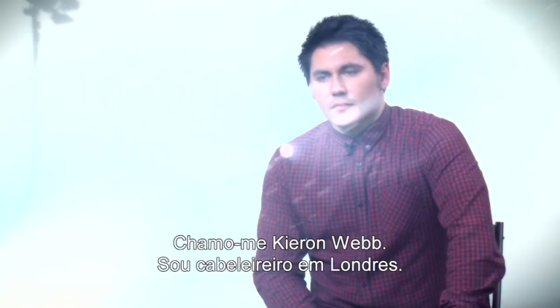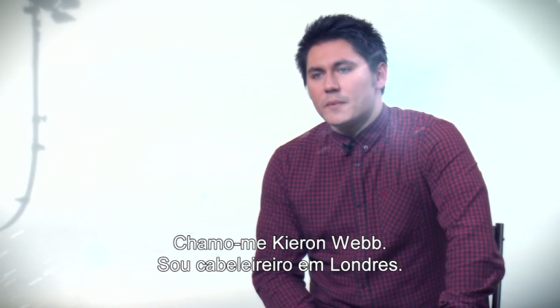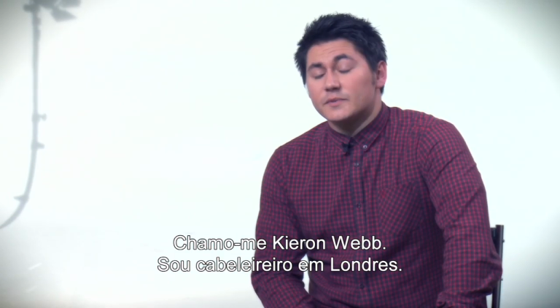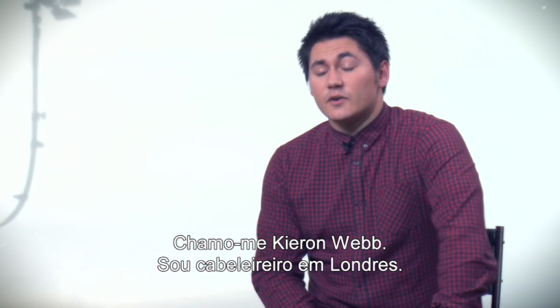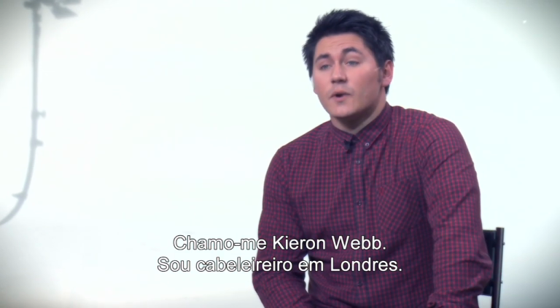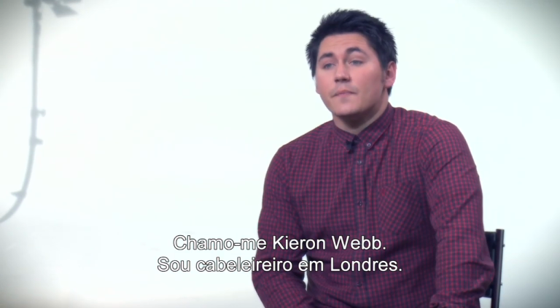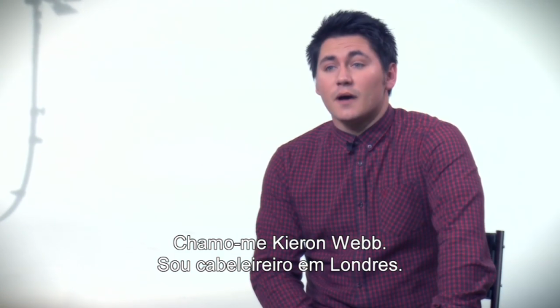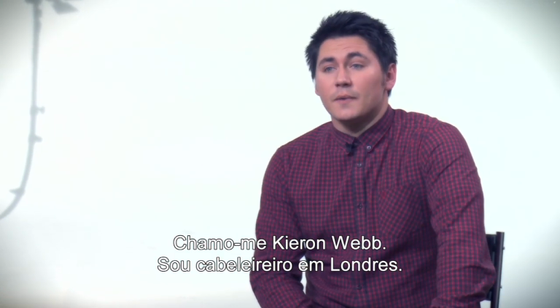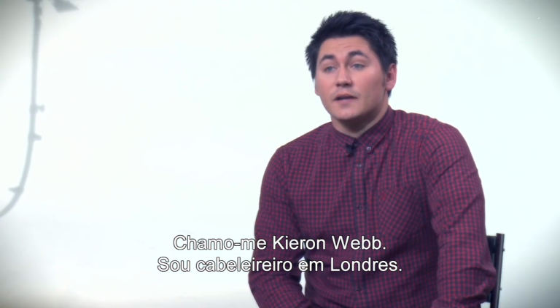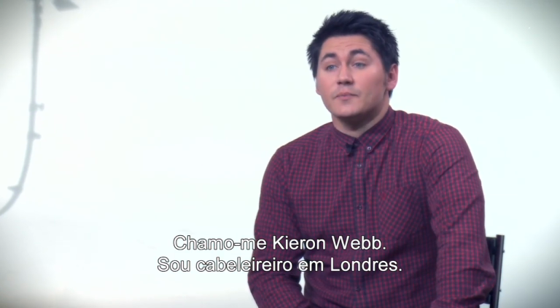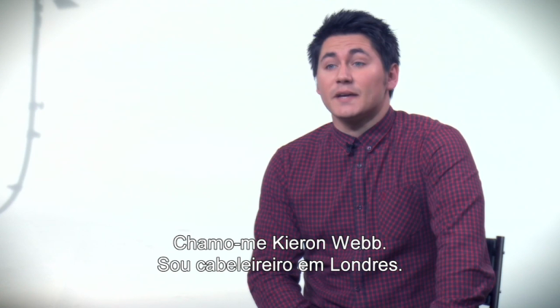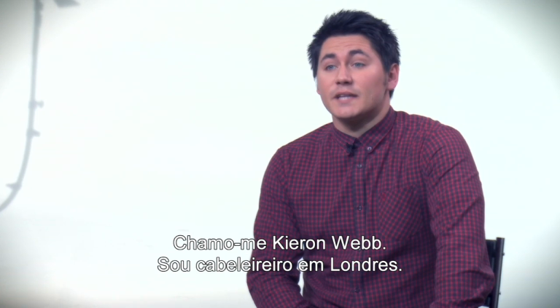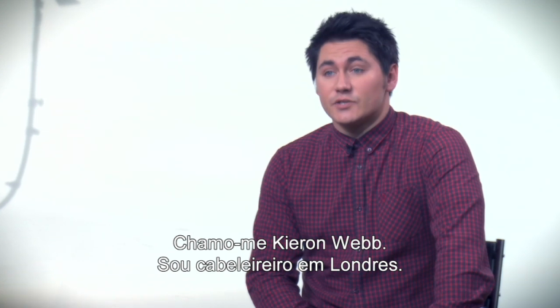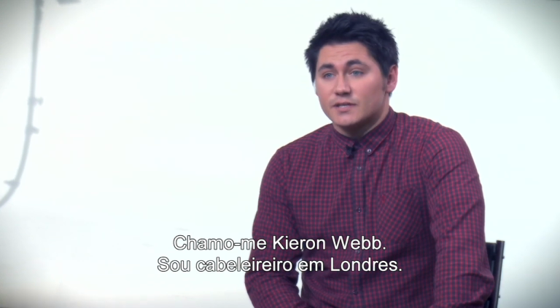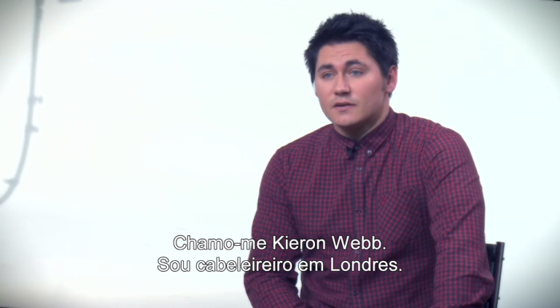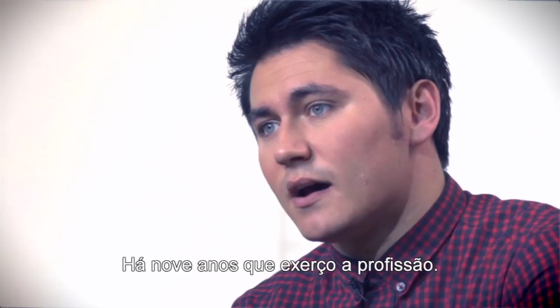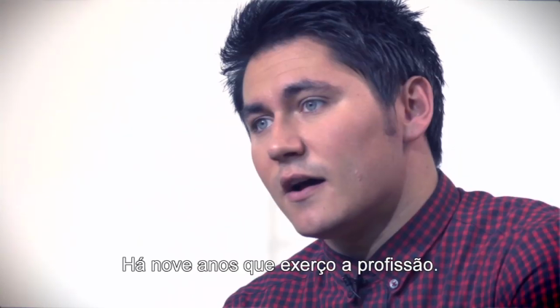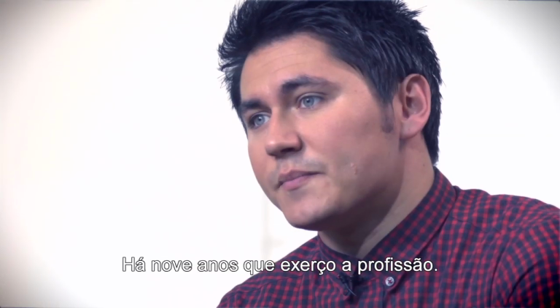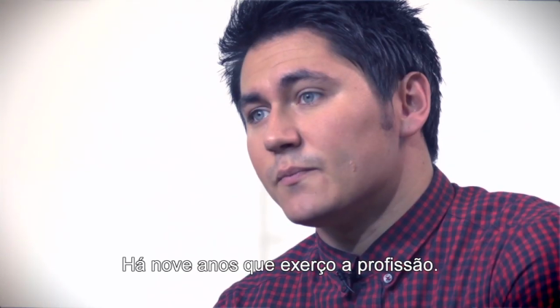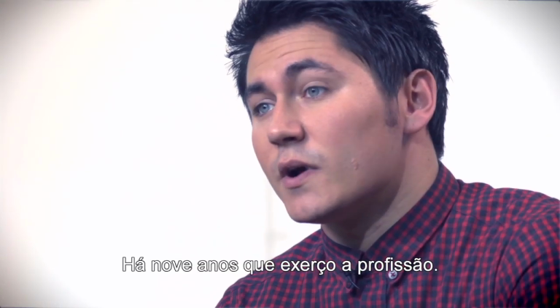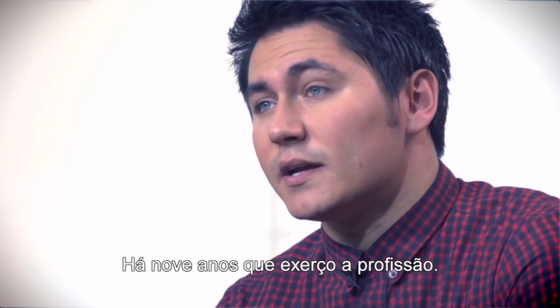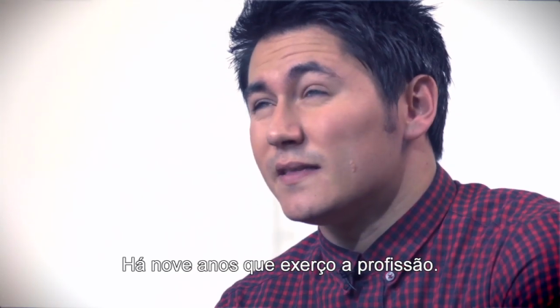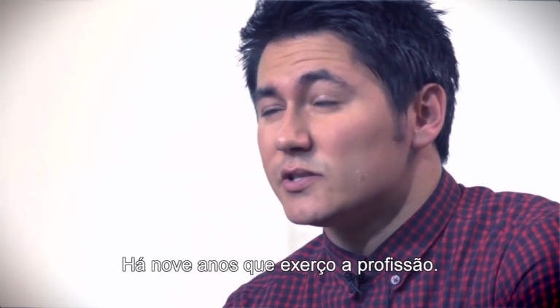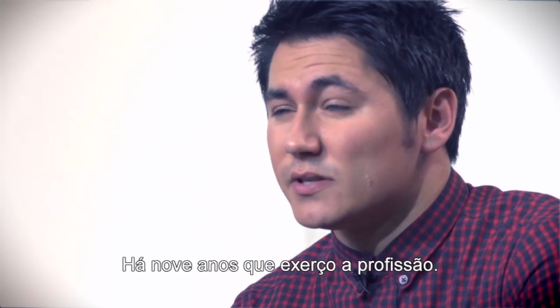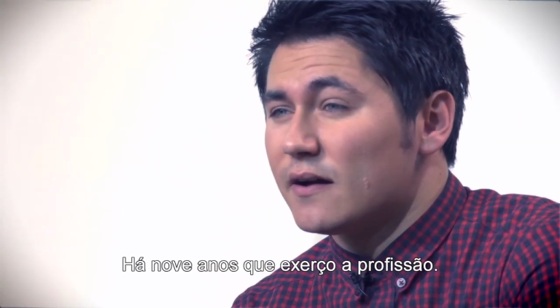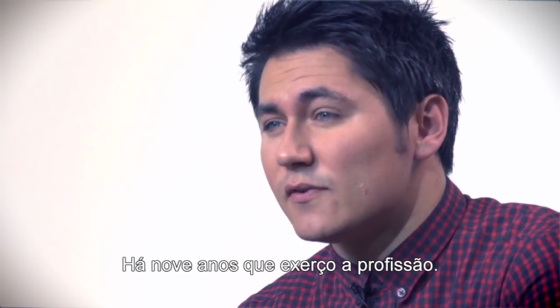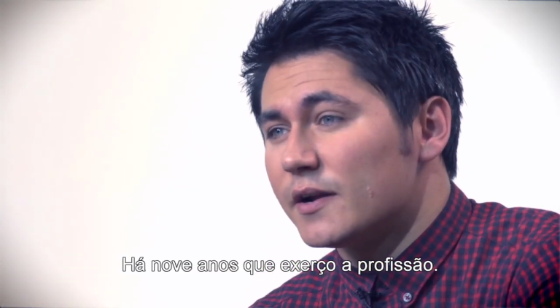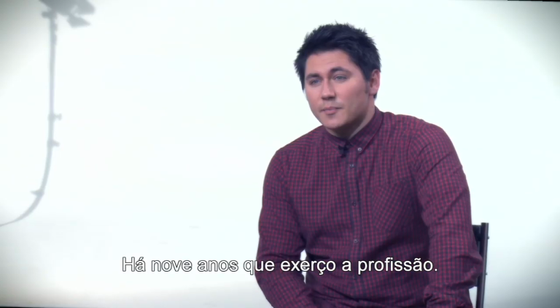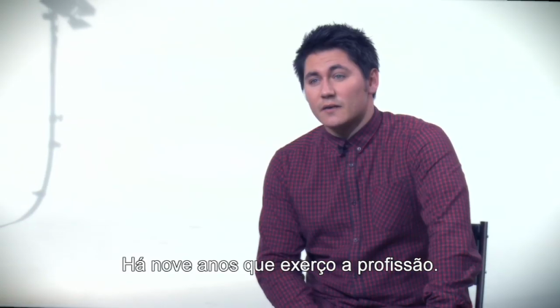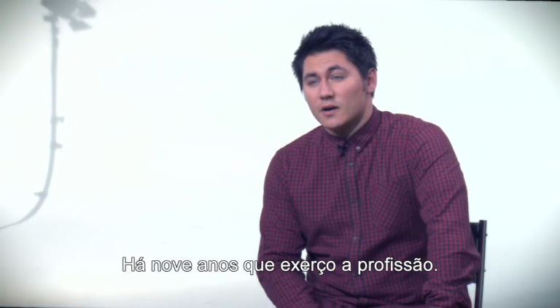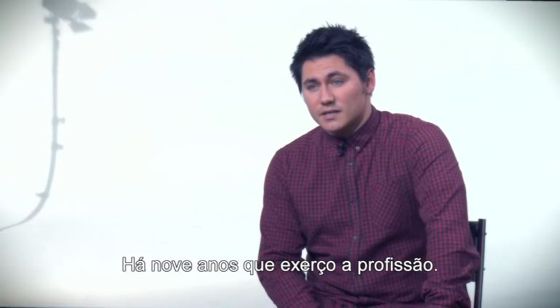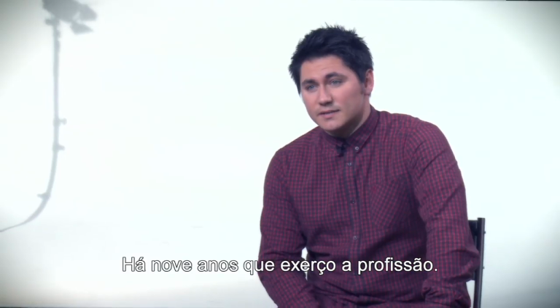My name's Kieran Webb. I'm a London-based hairdresser. I've been working in the industry now for around about nine years.